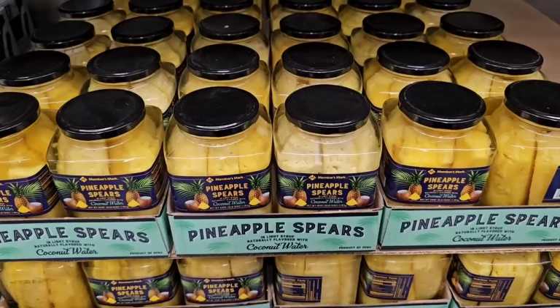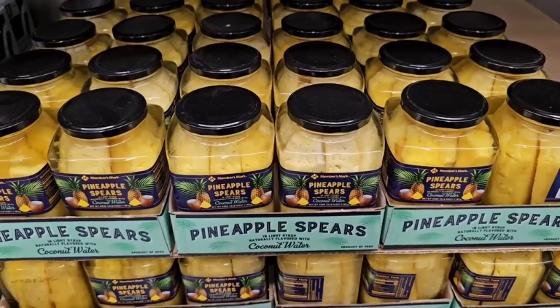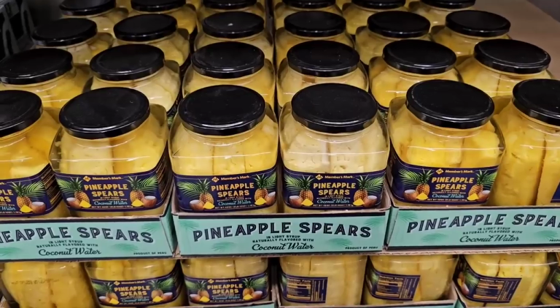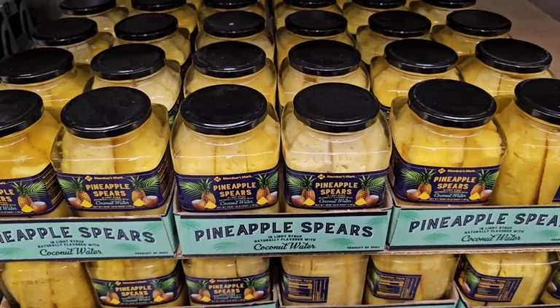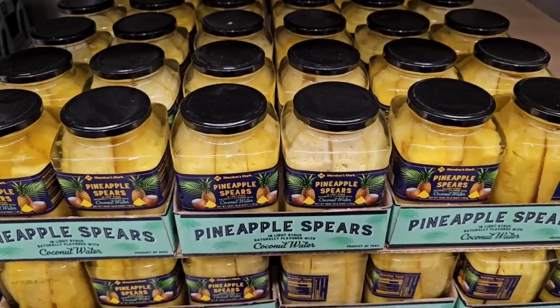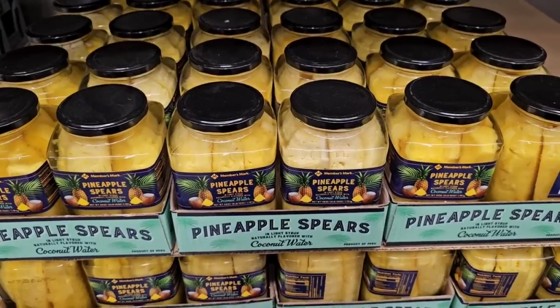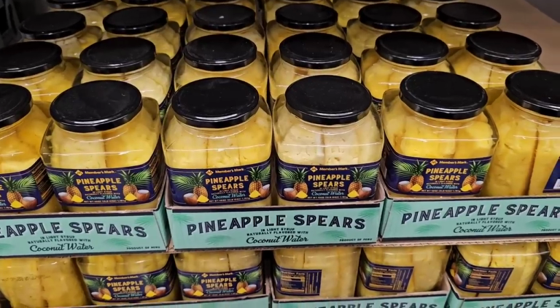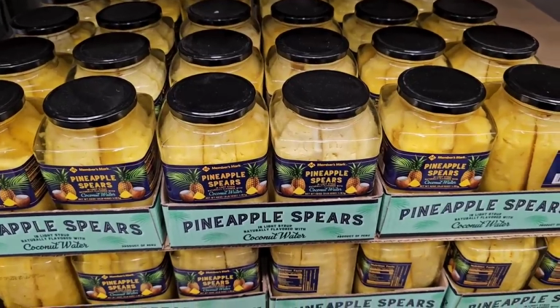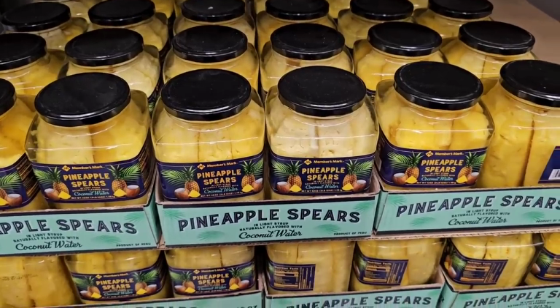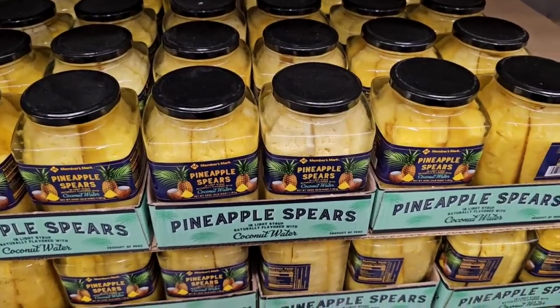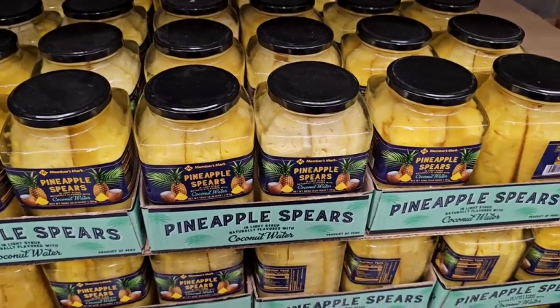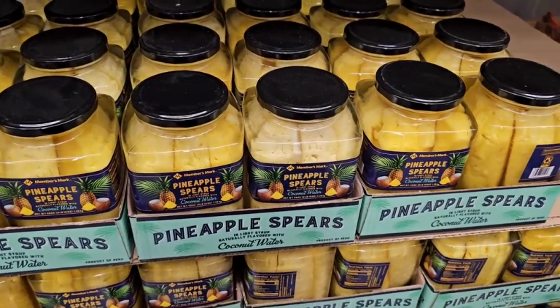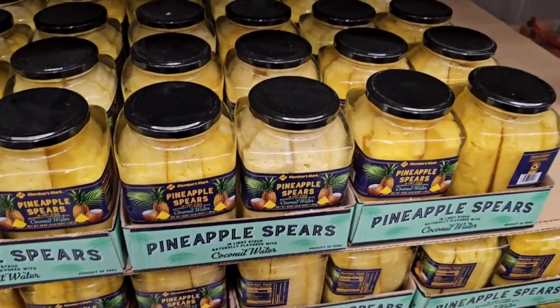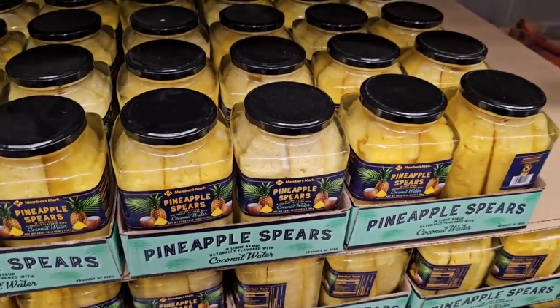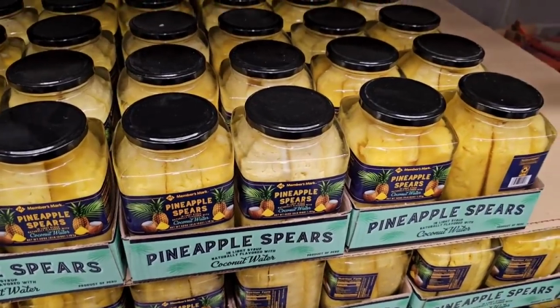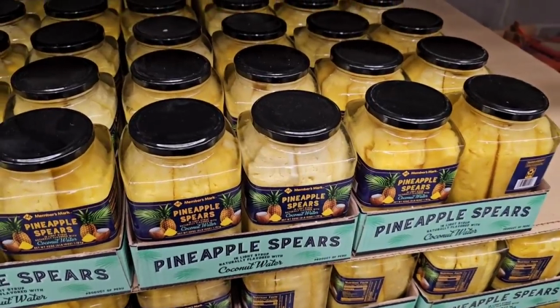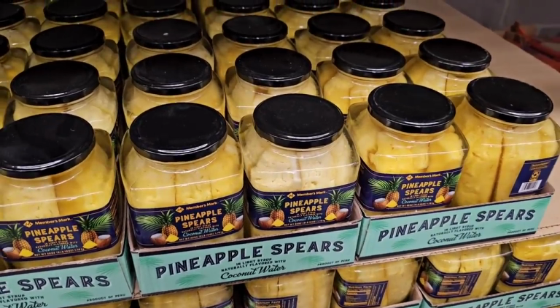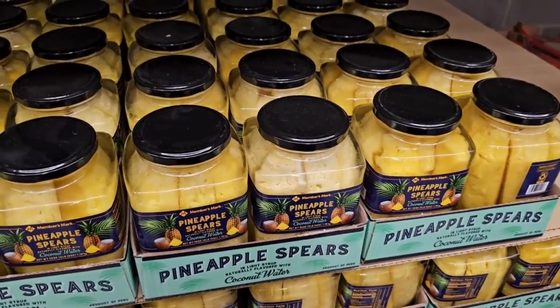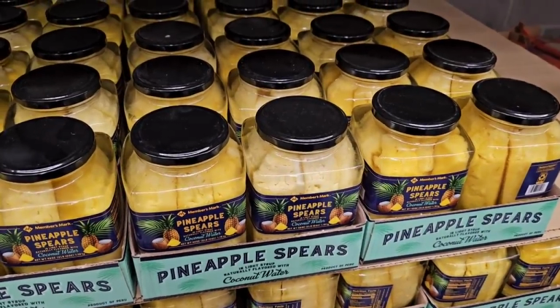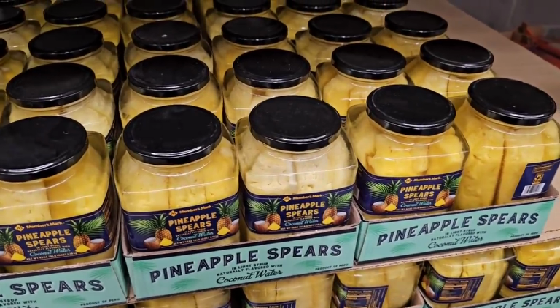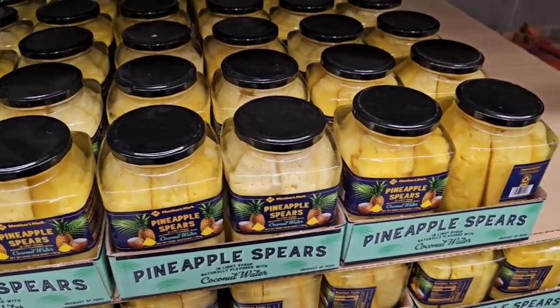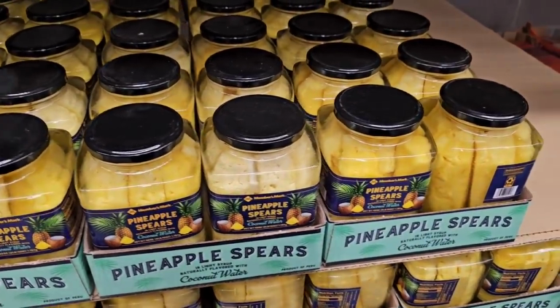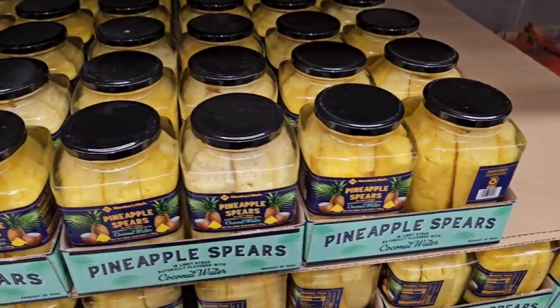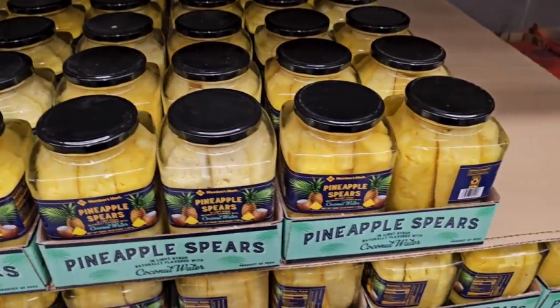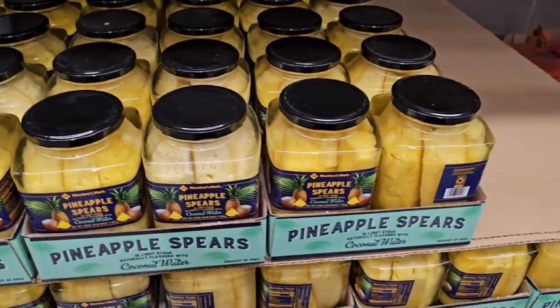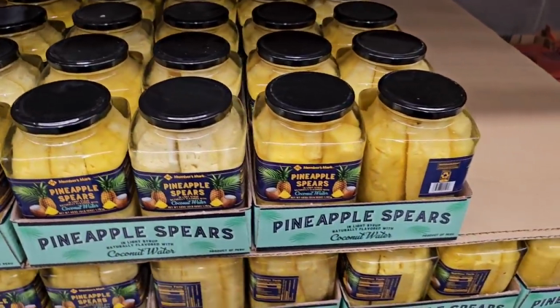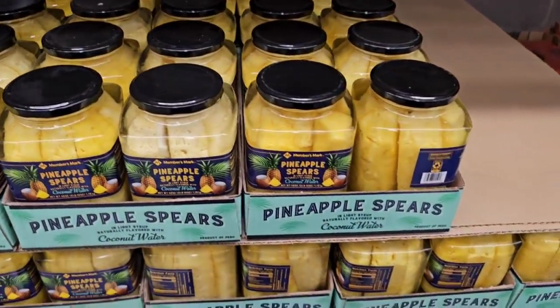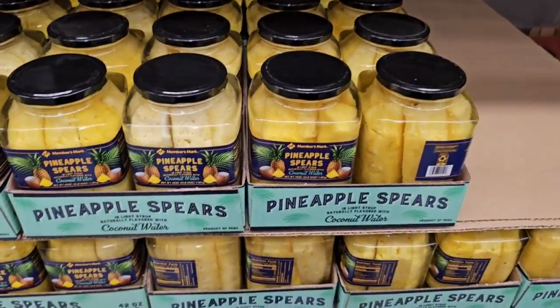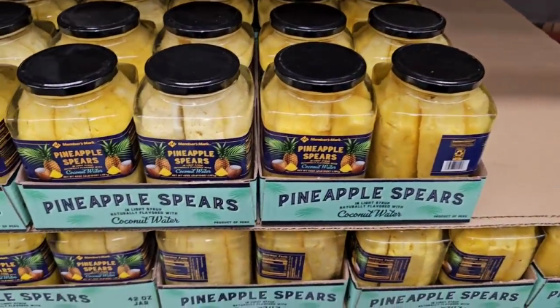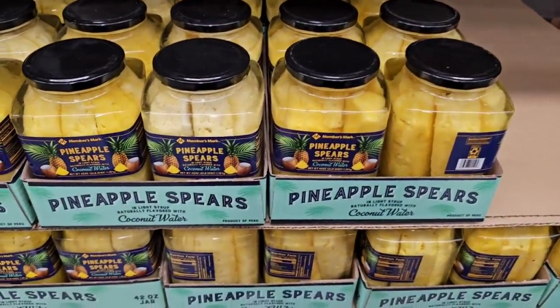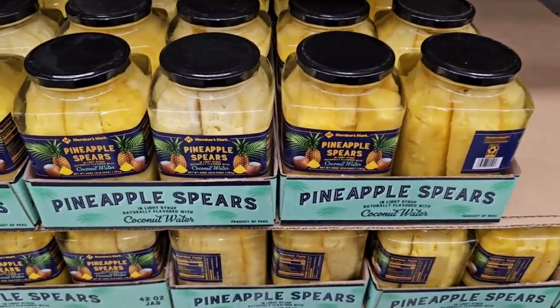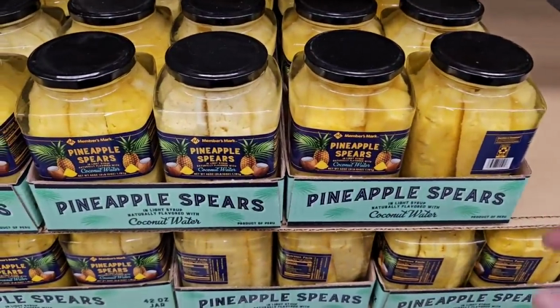We get a lot of comments on these pineapple spears — 42 ounces for $7.48.